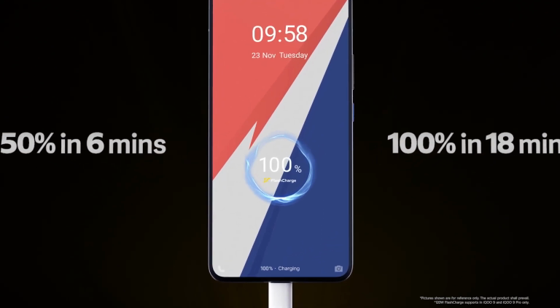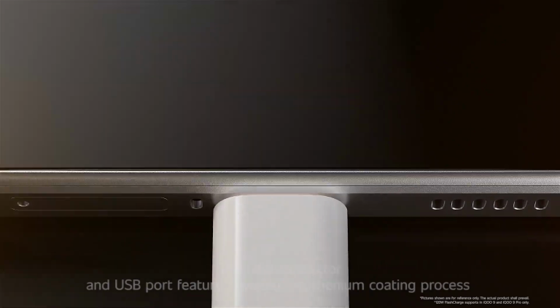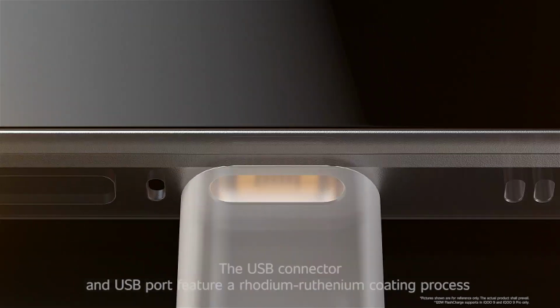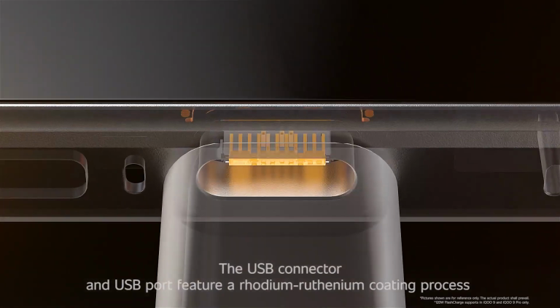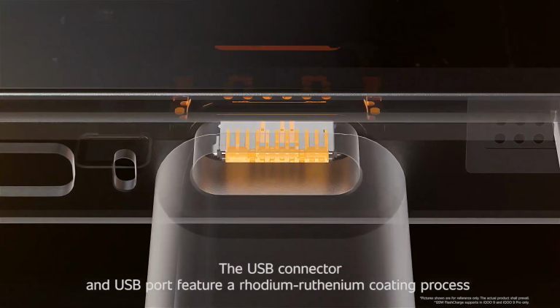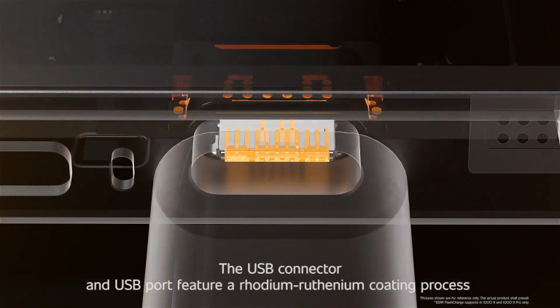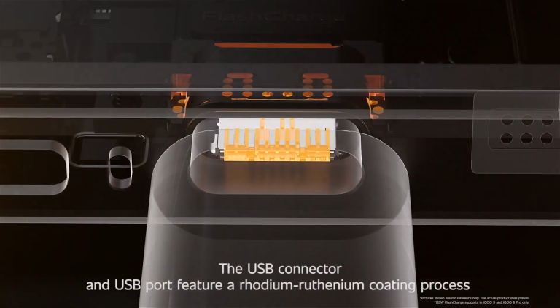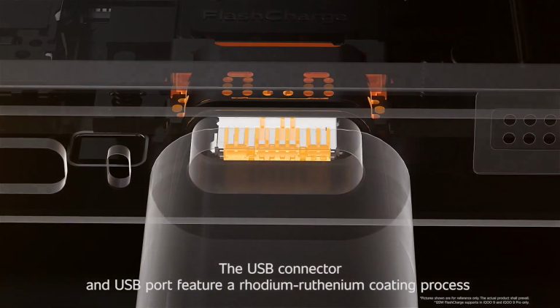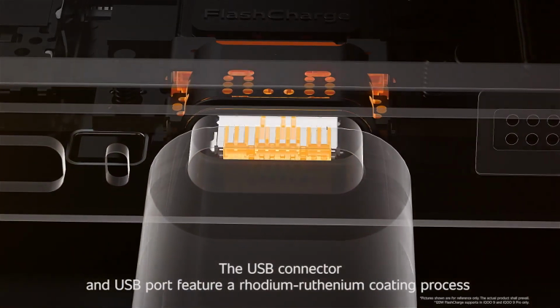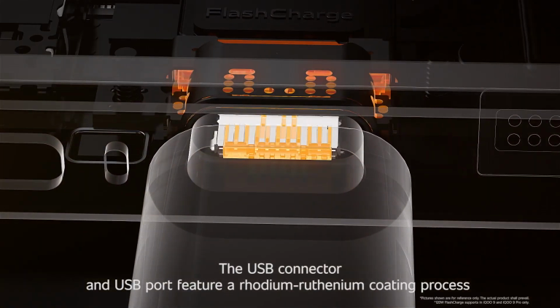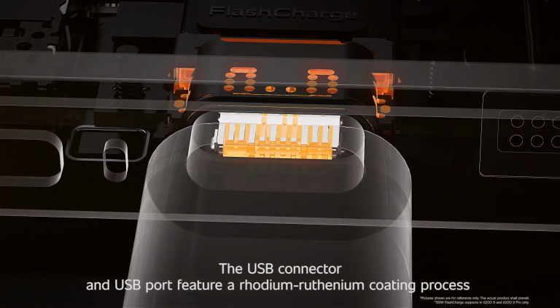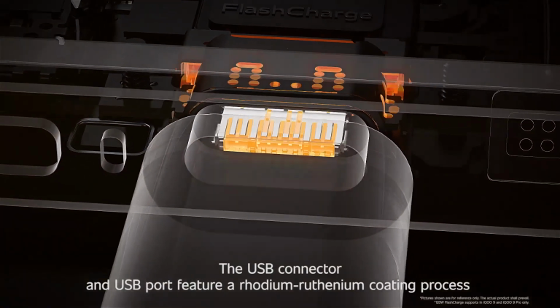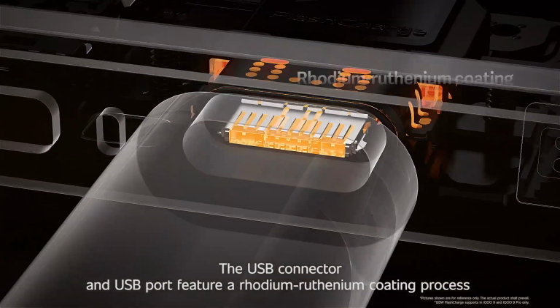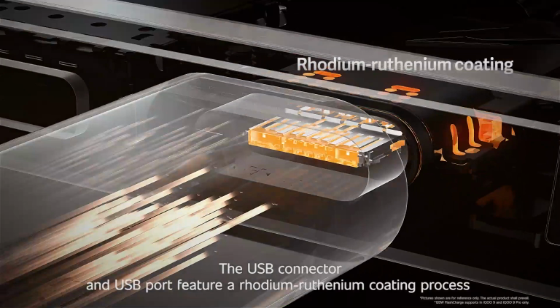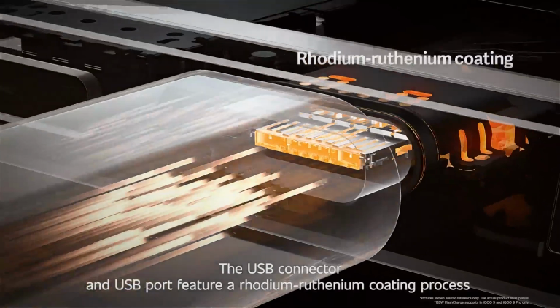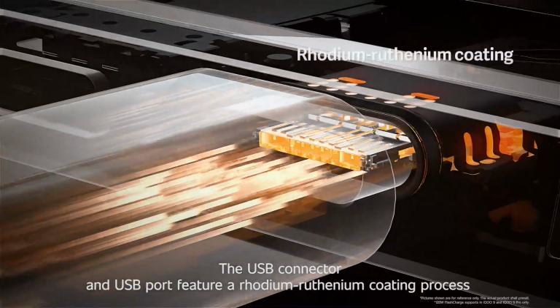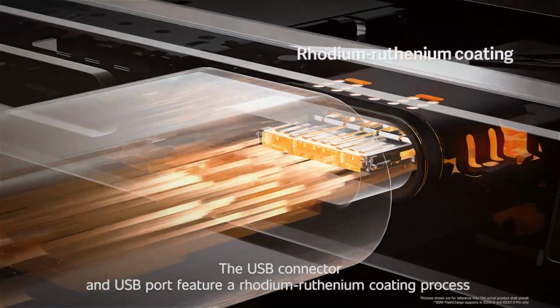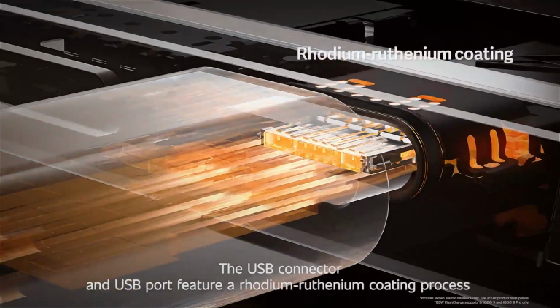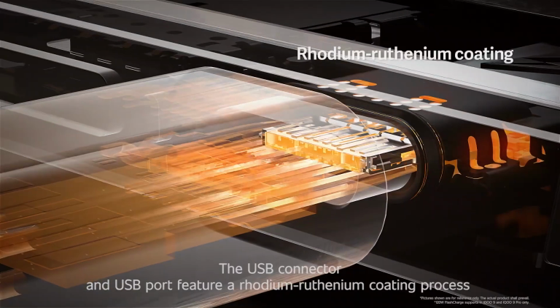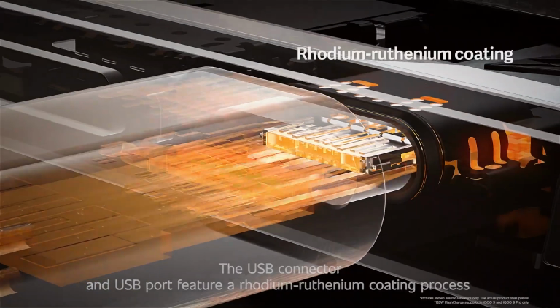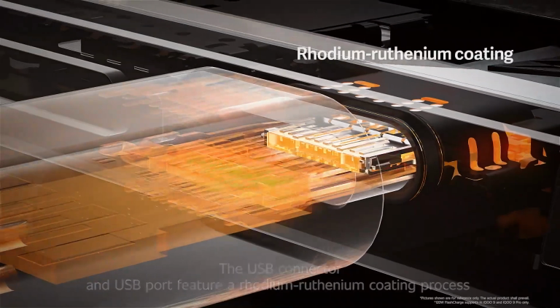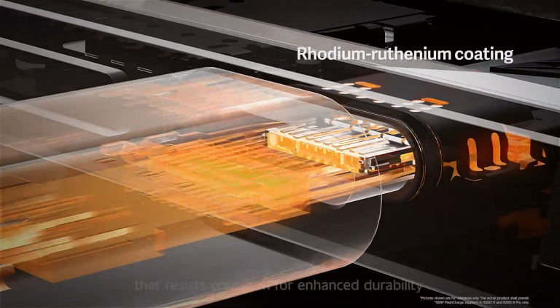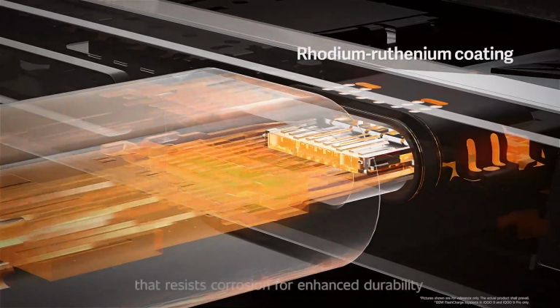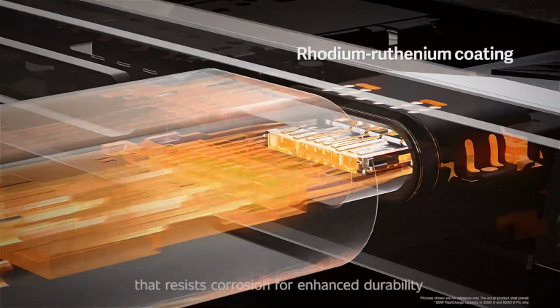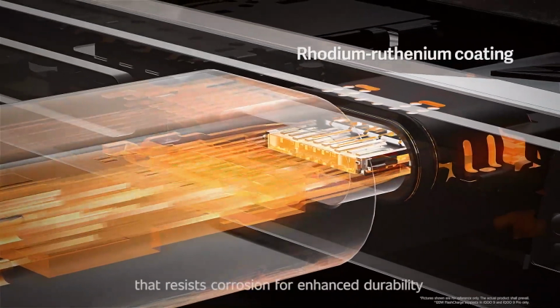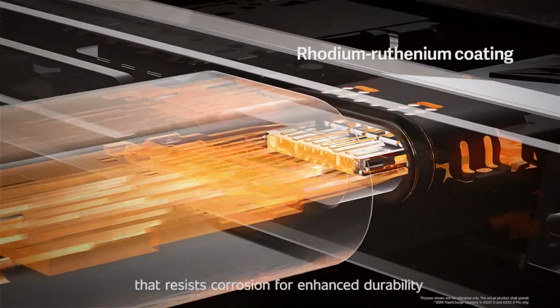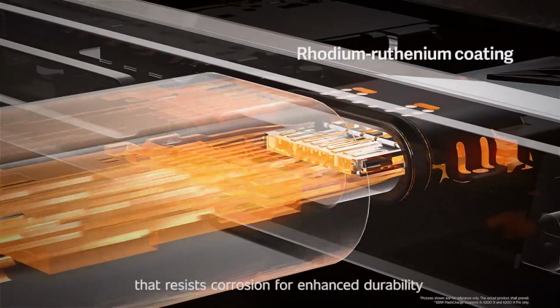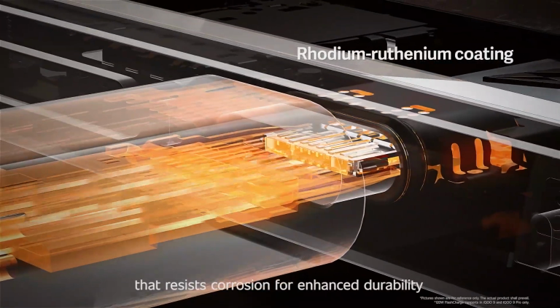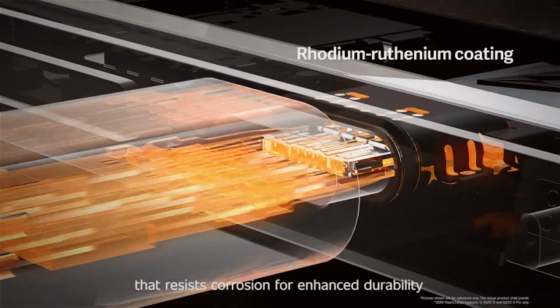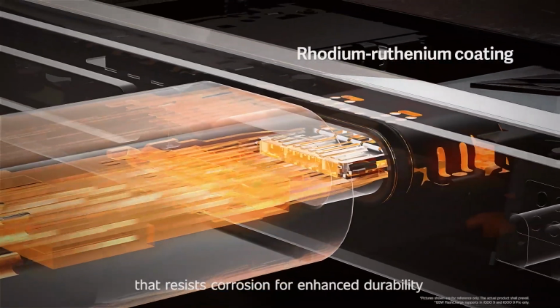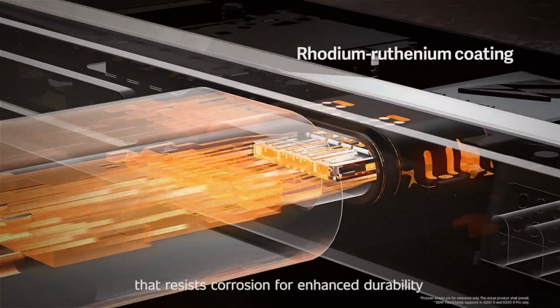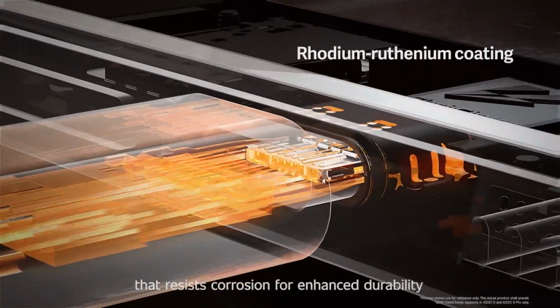The USB connector and USB port feature a Rhodium-Ruthenium coating process that resists corrosion for enhanced durability.